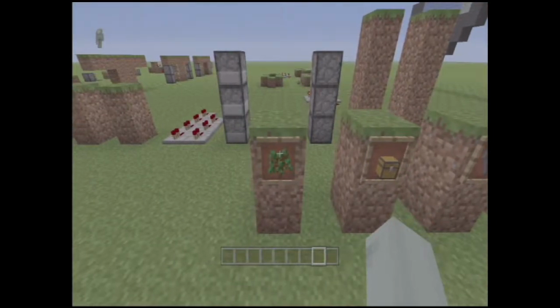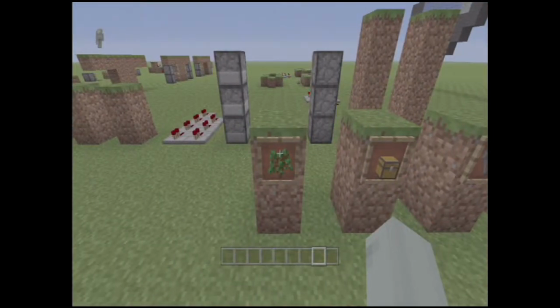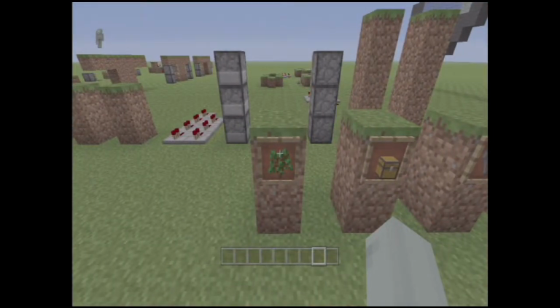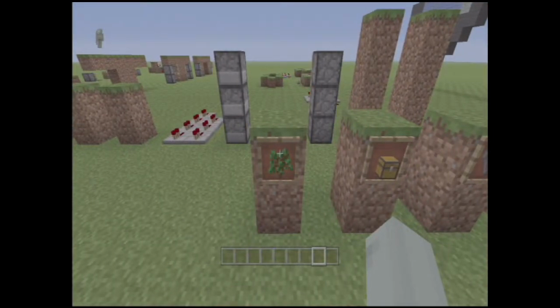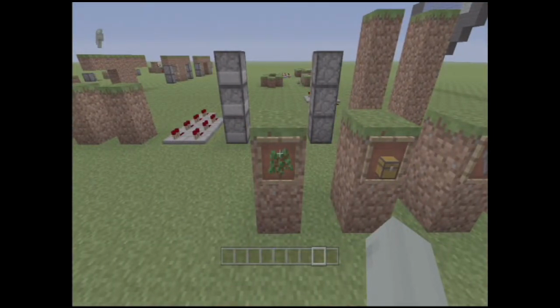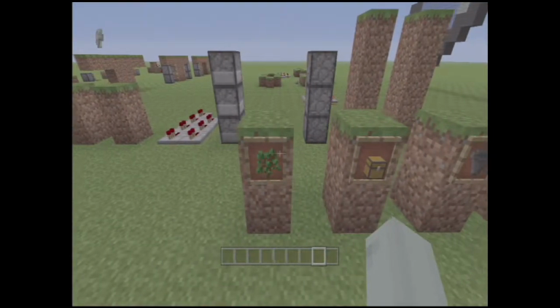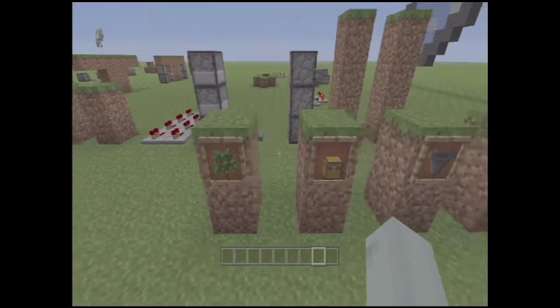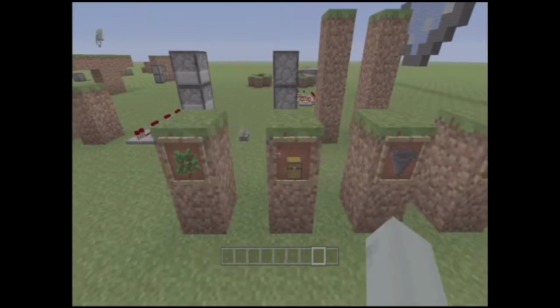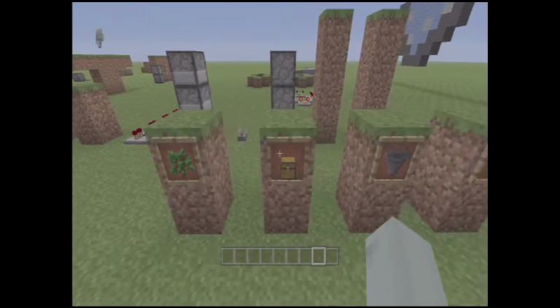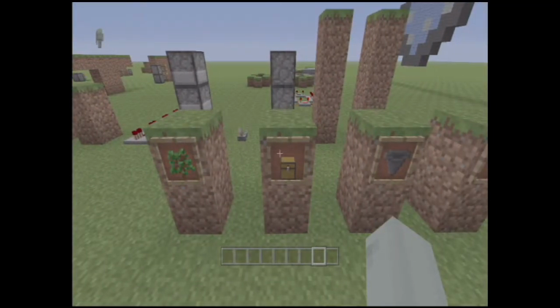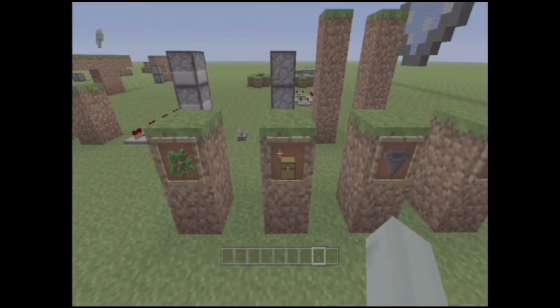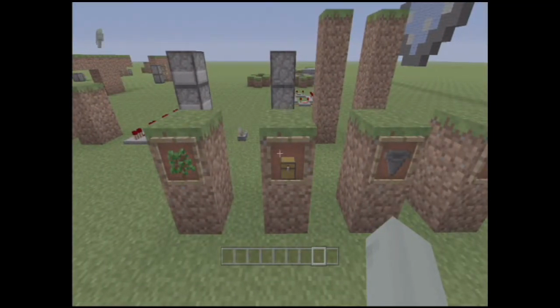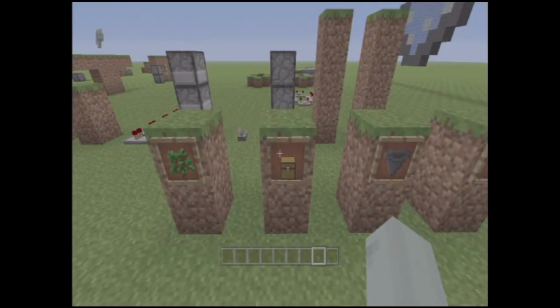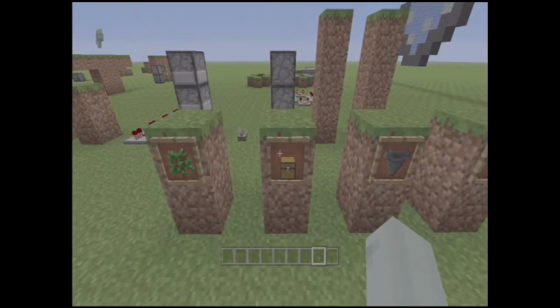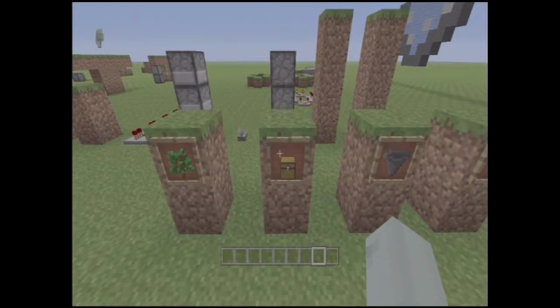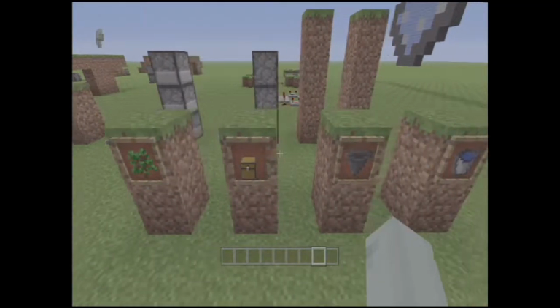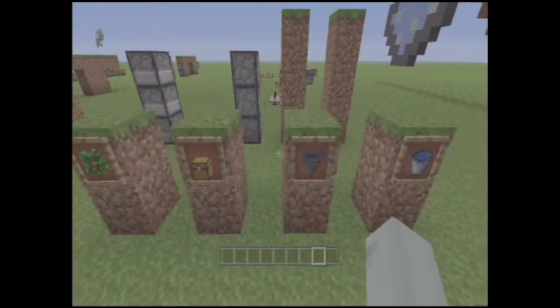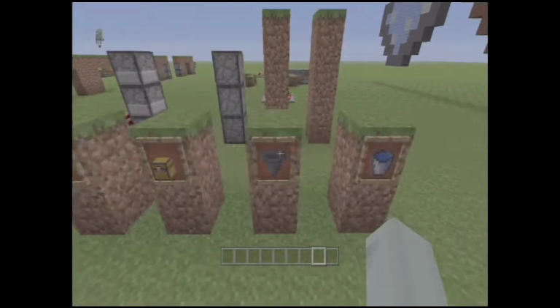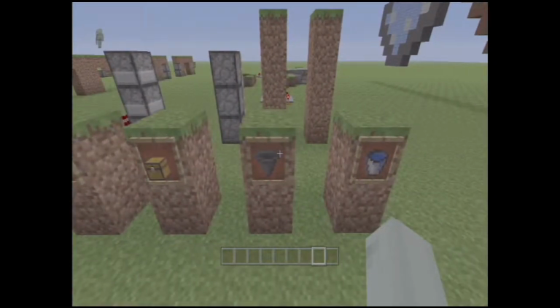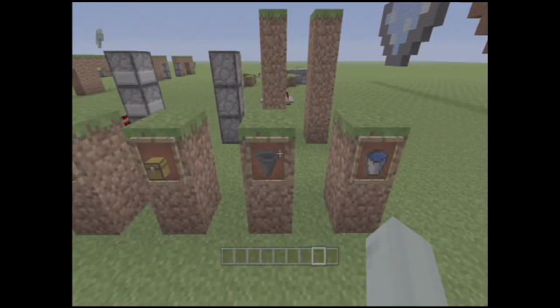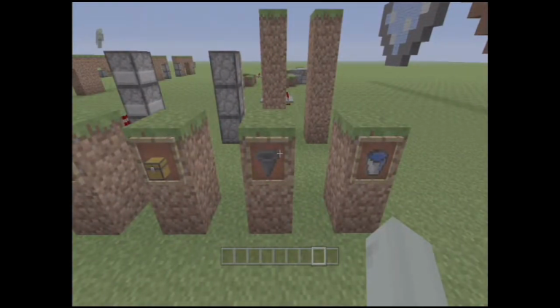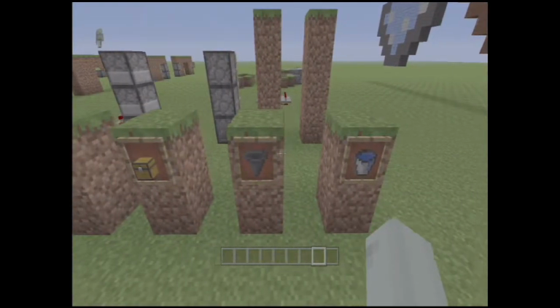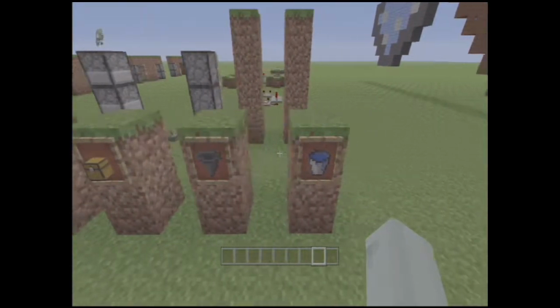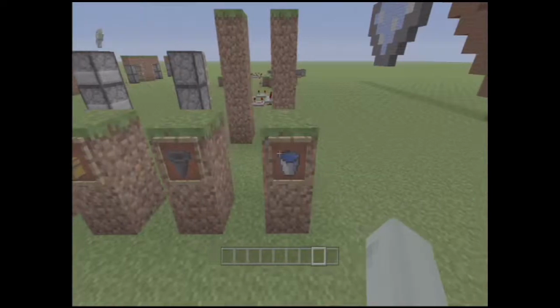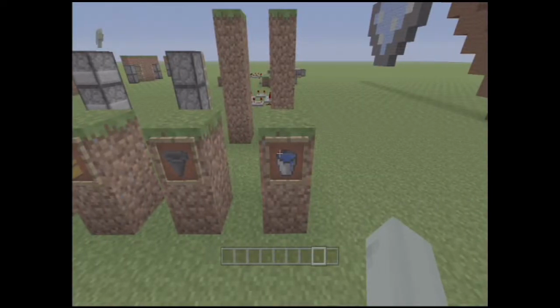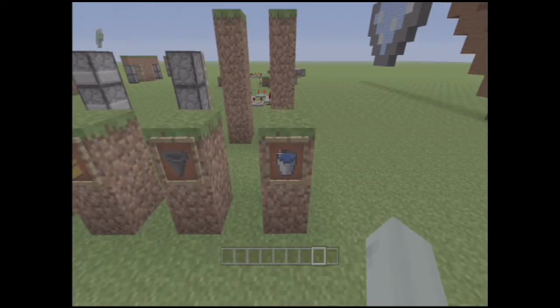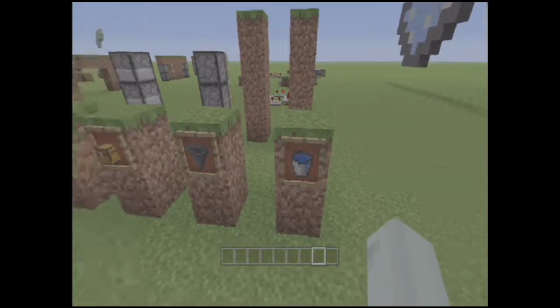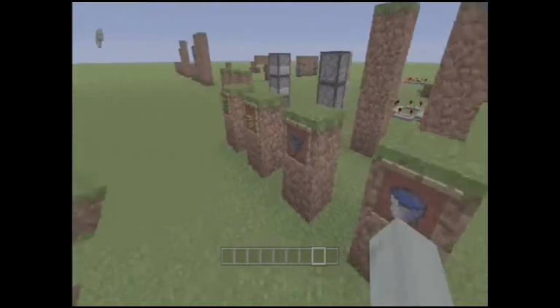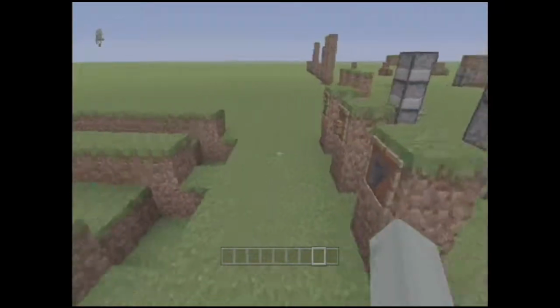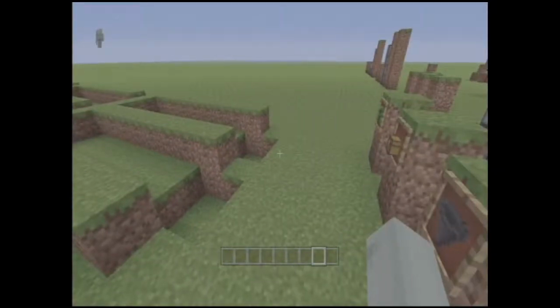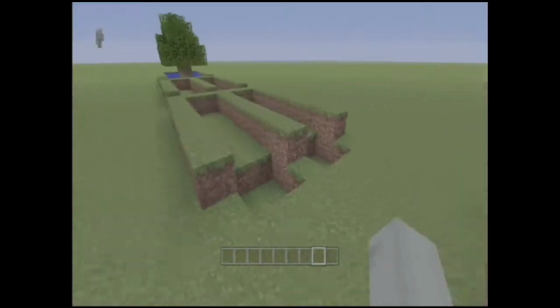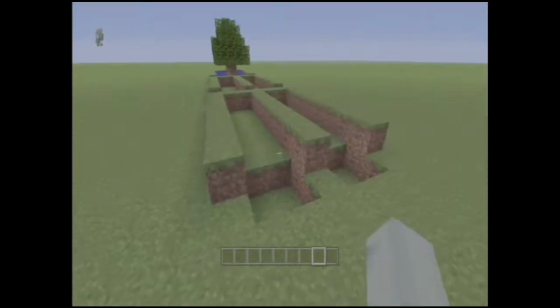All you're going to need is a handful of saplings, four chests, four hoppers, and a bucket of water.